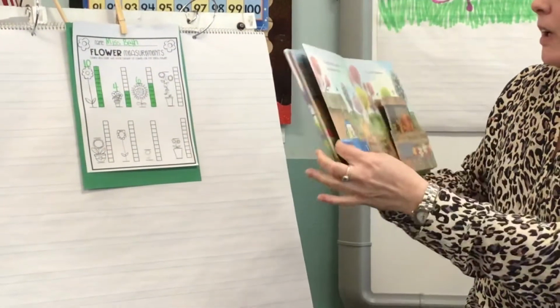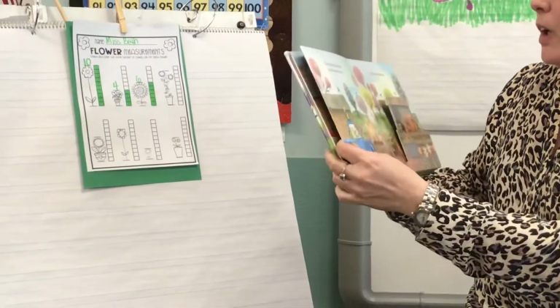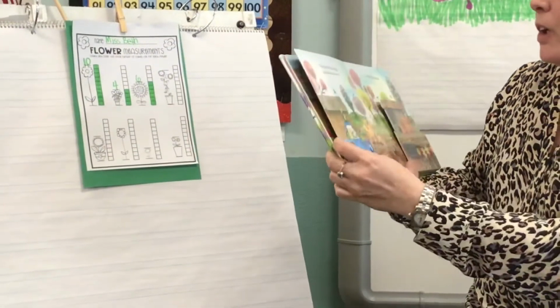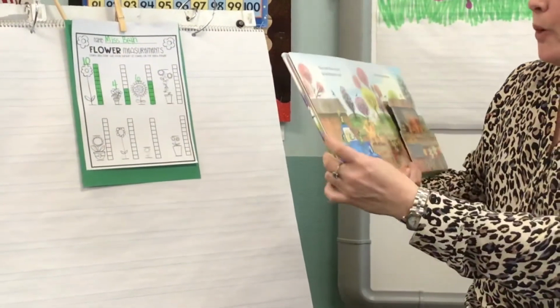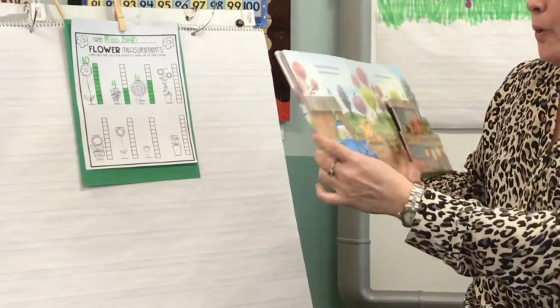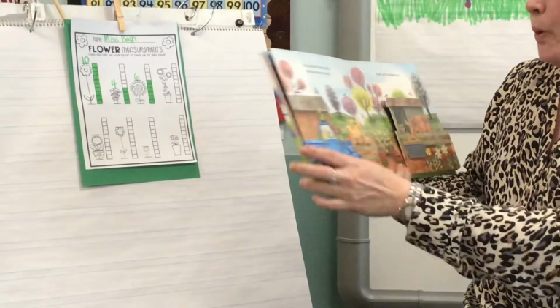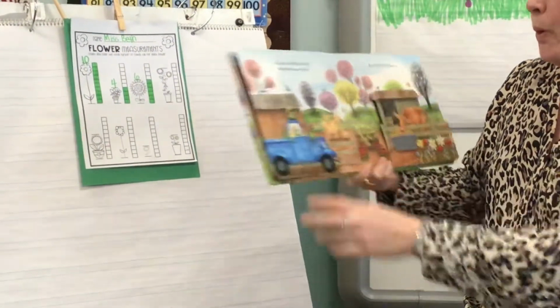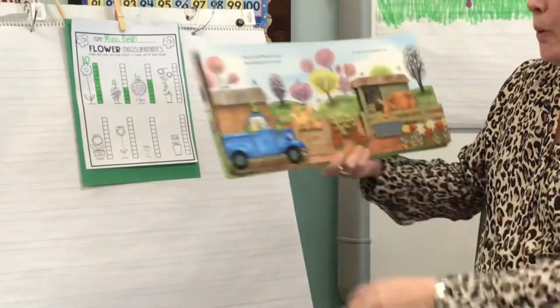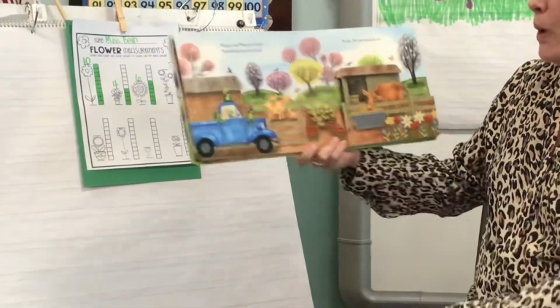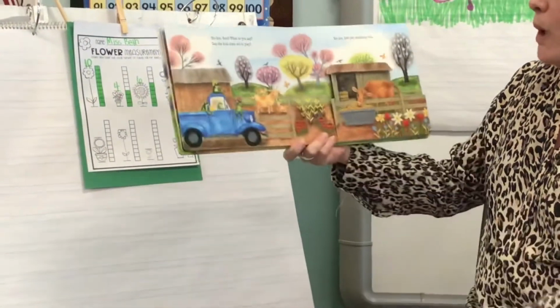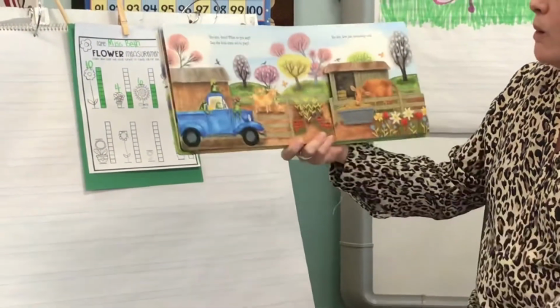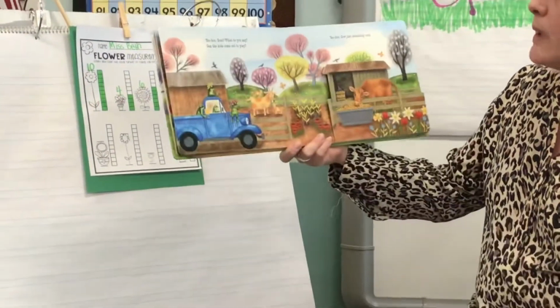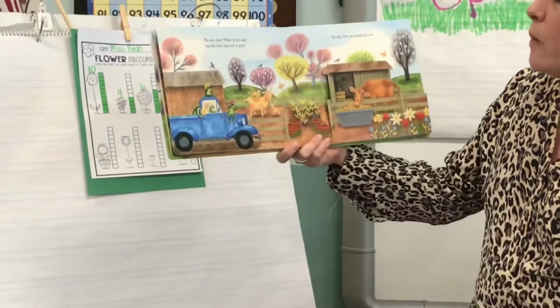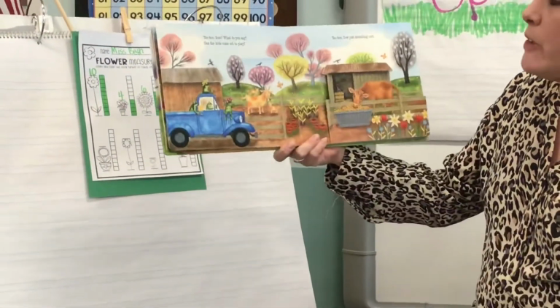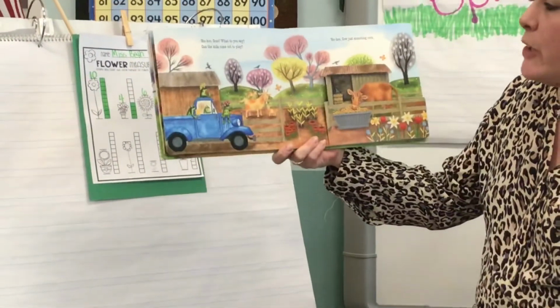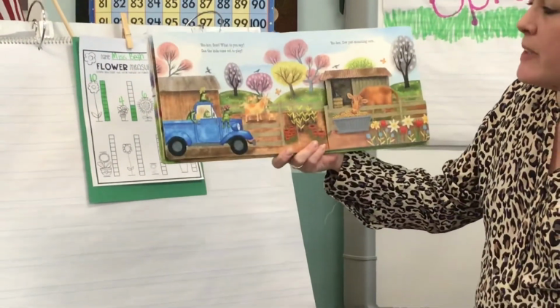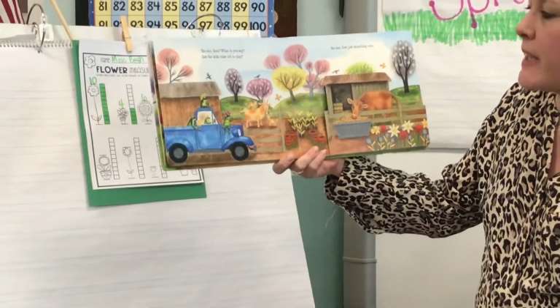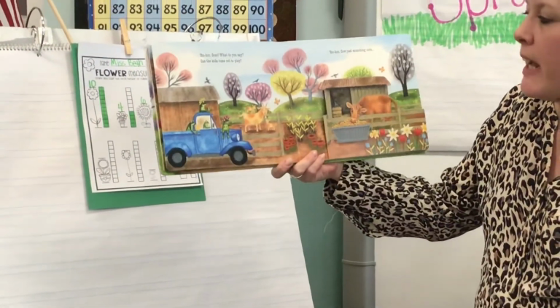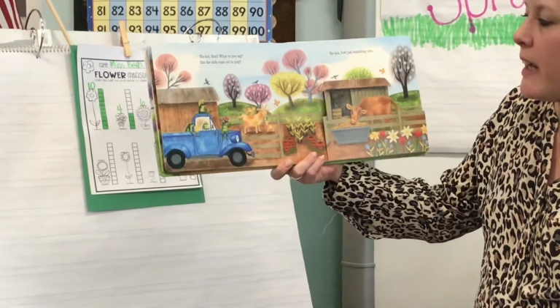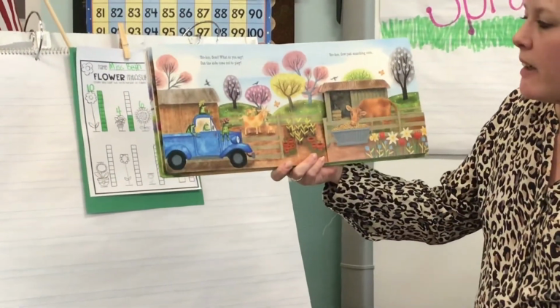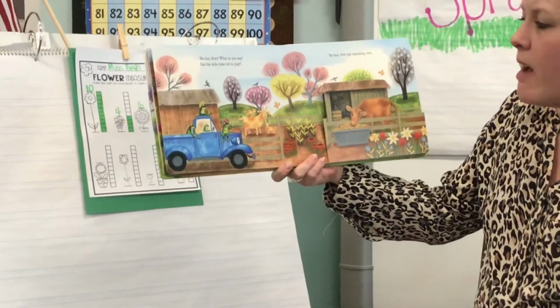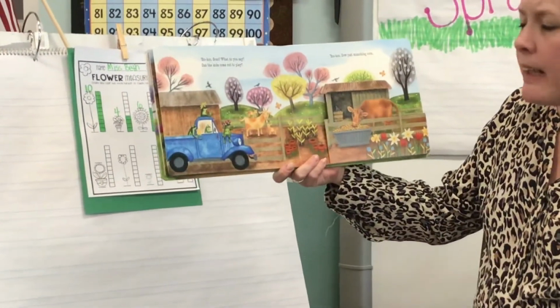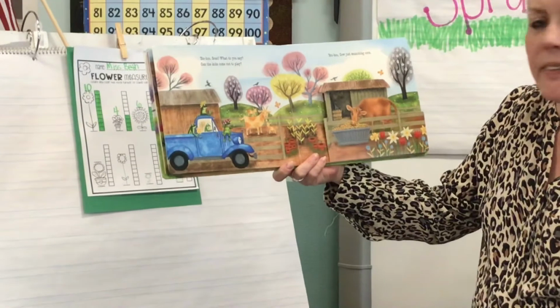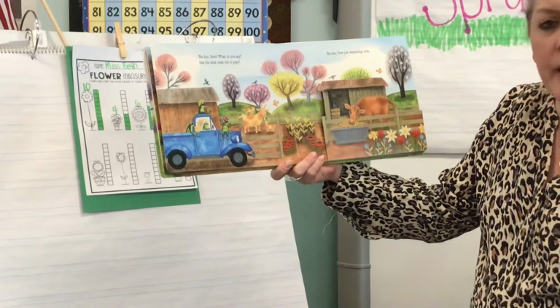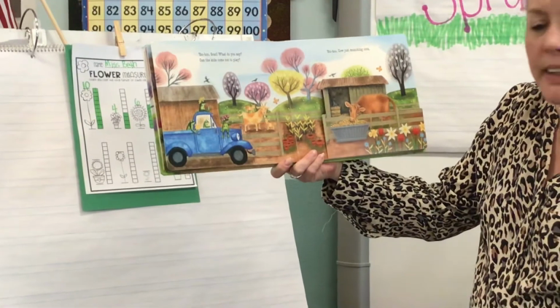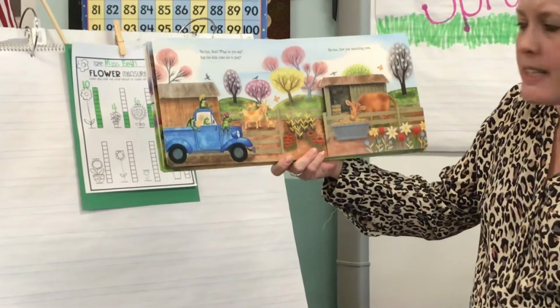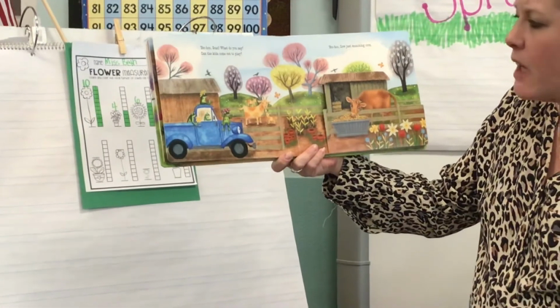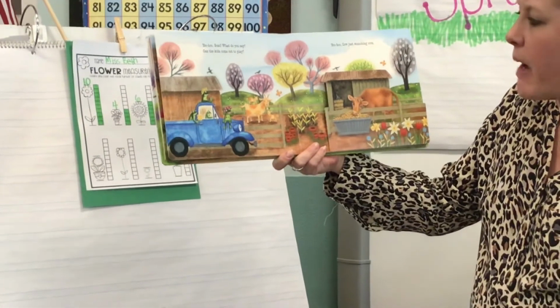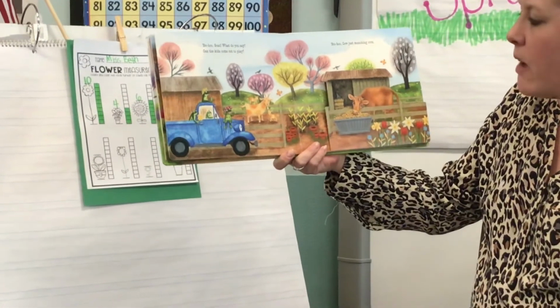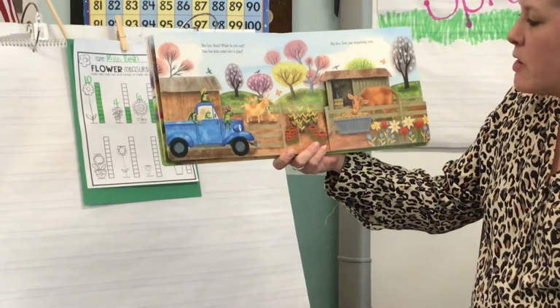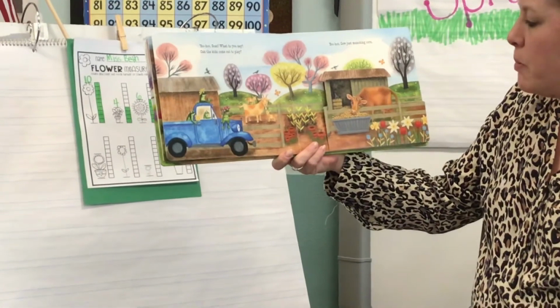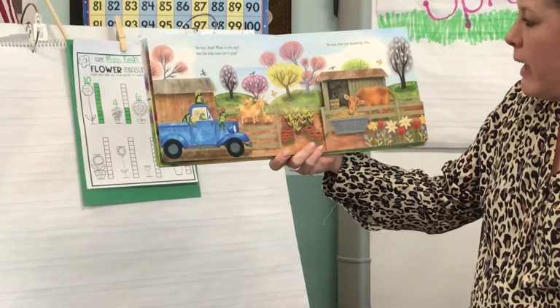Yoo-hoo, goat. What do you say? Can the kids come out to play?